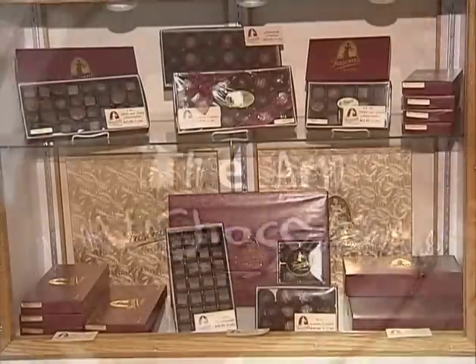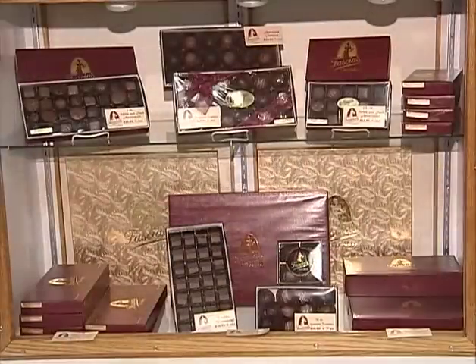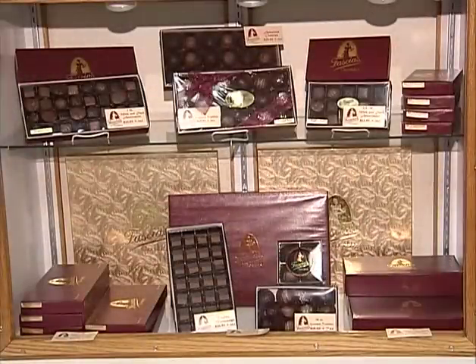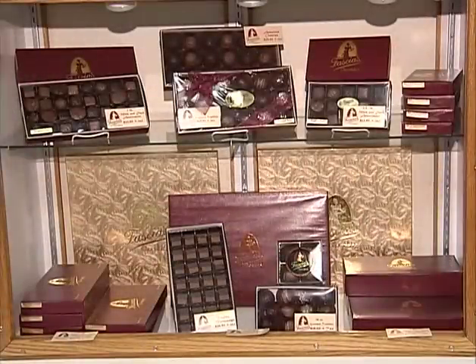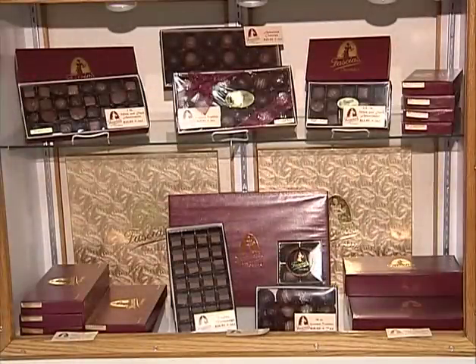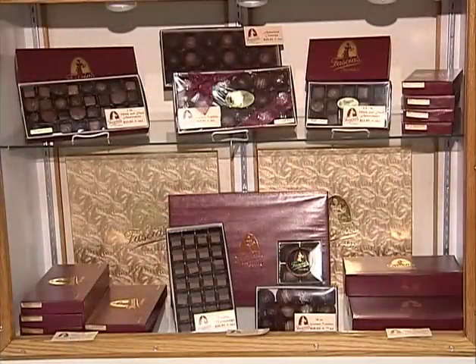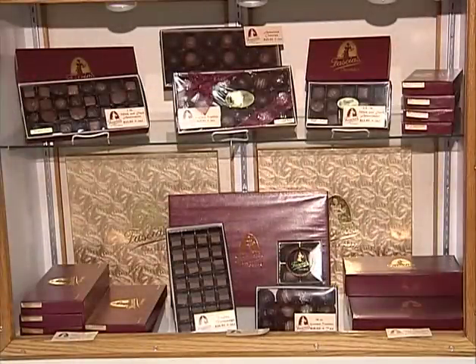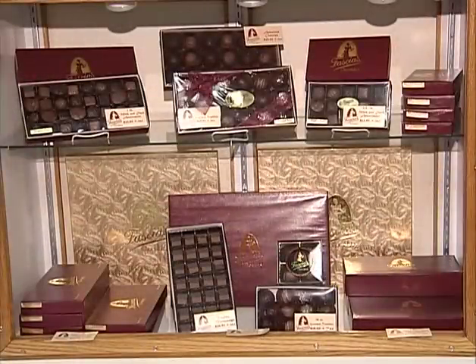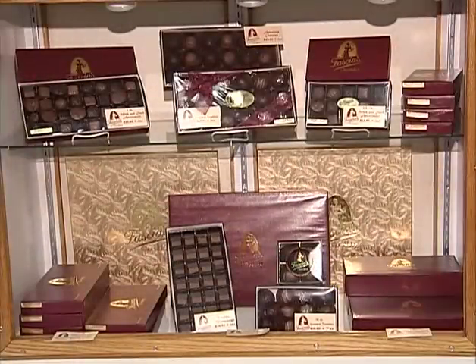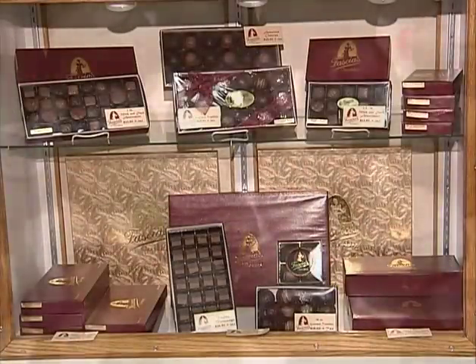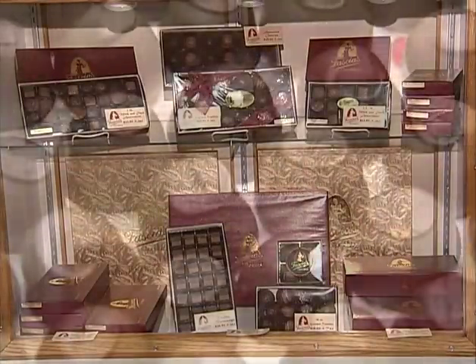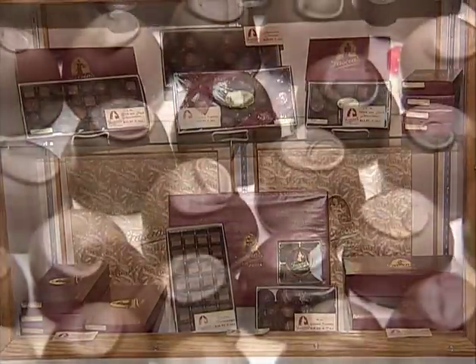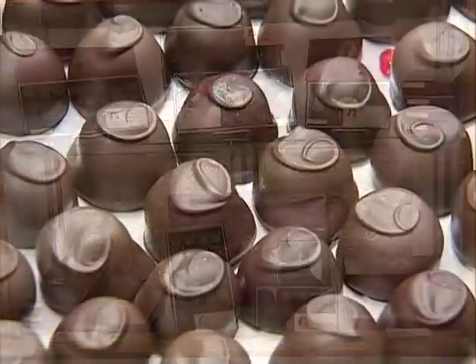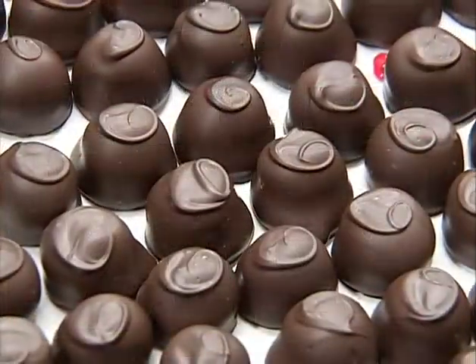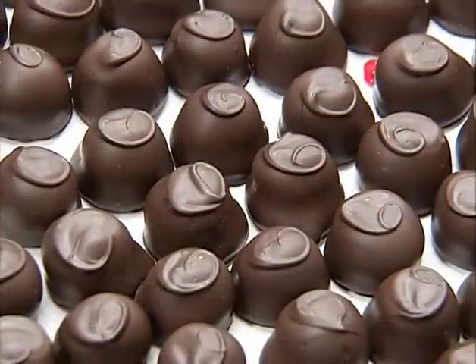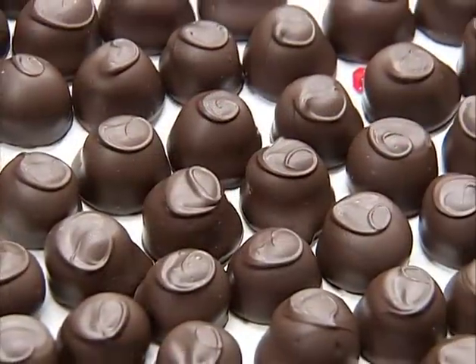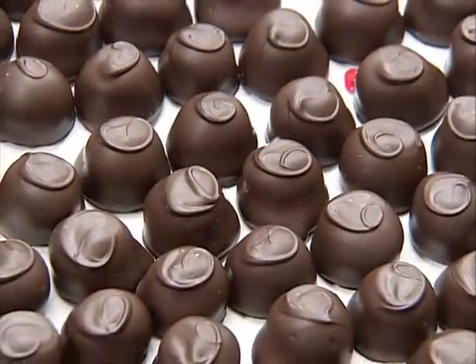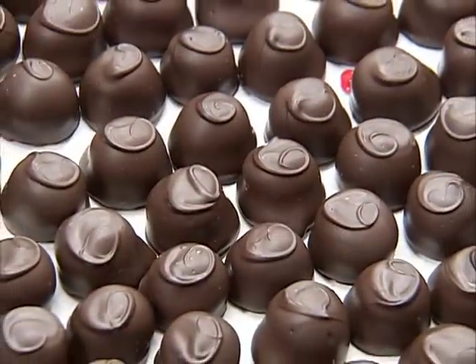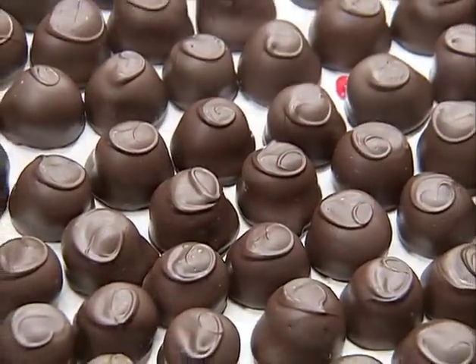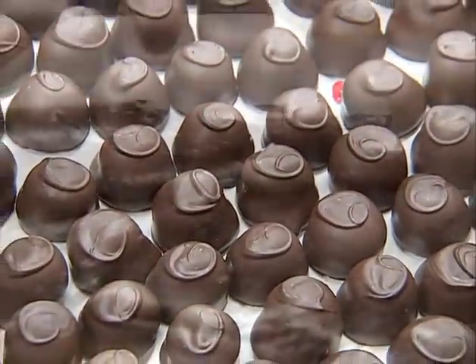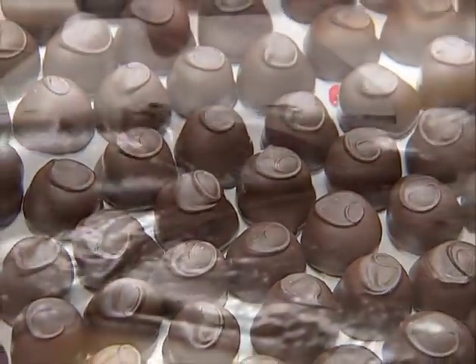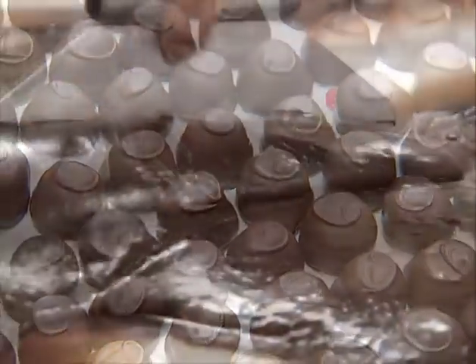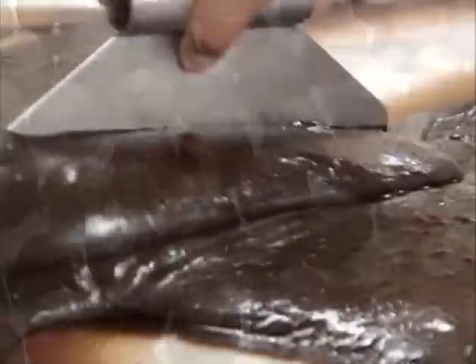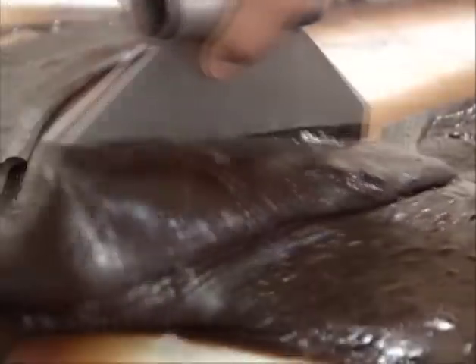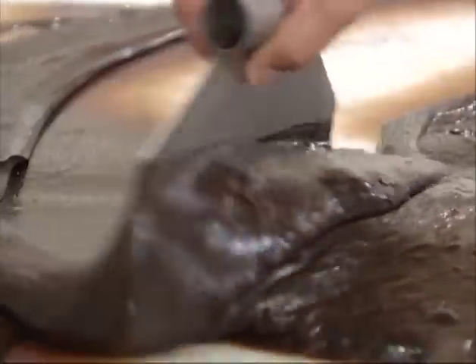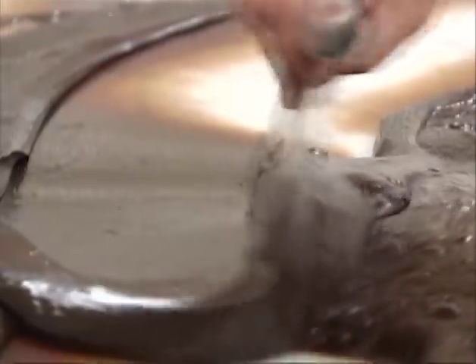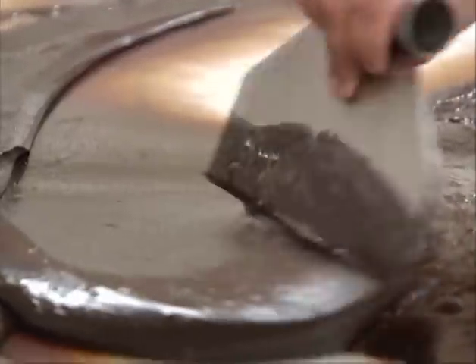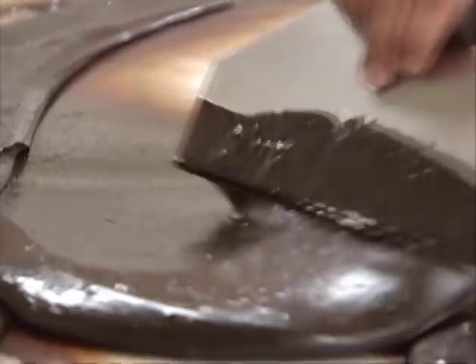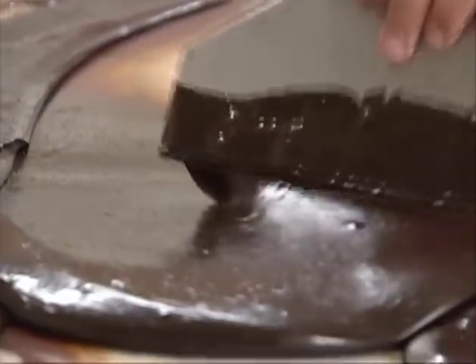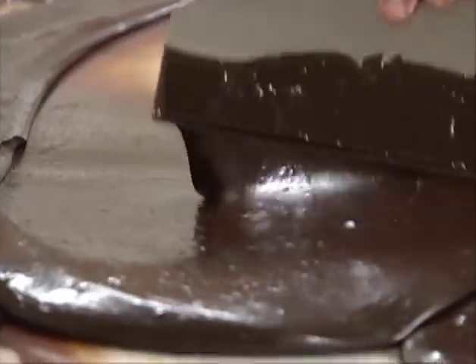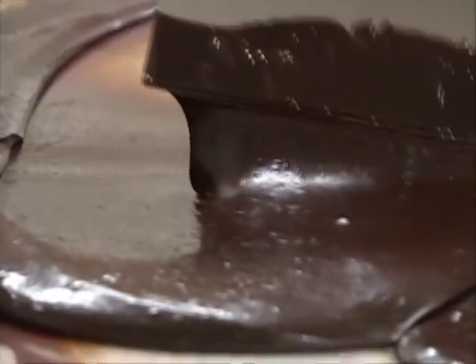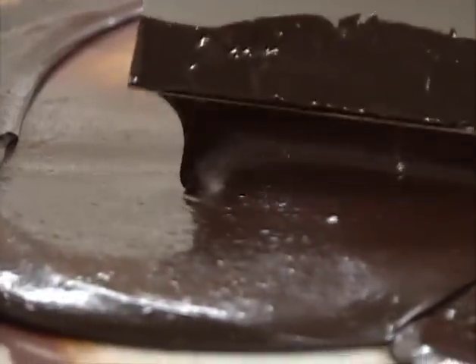Chocolate. To some, a luxury. To others, a necessity. But not all chocolate is created equal.